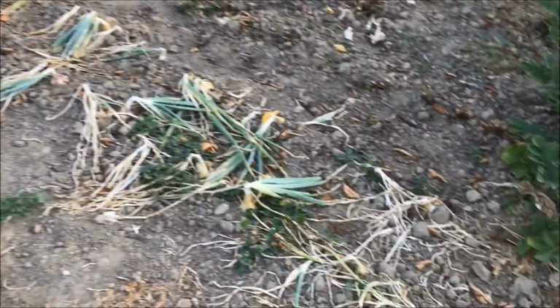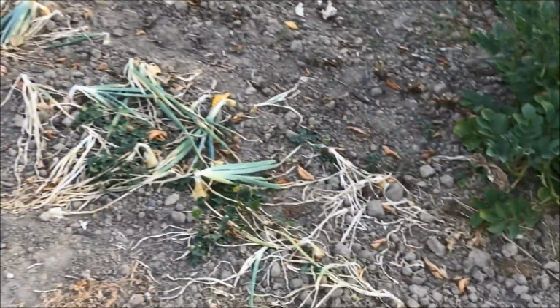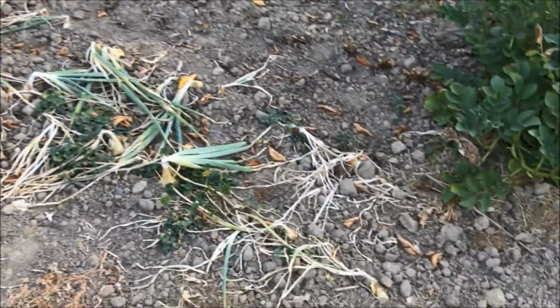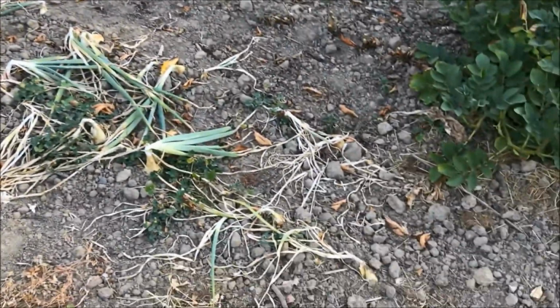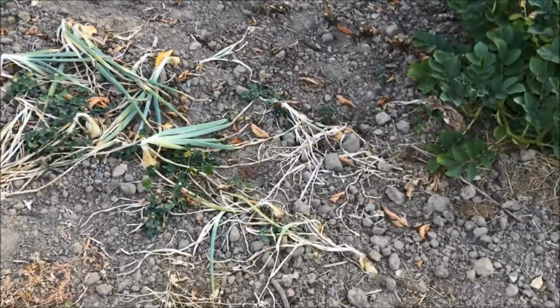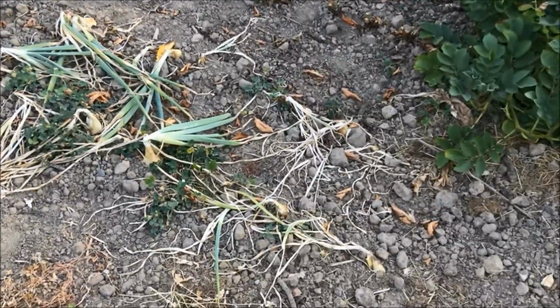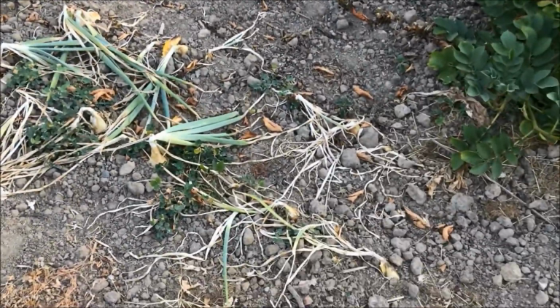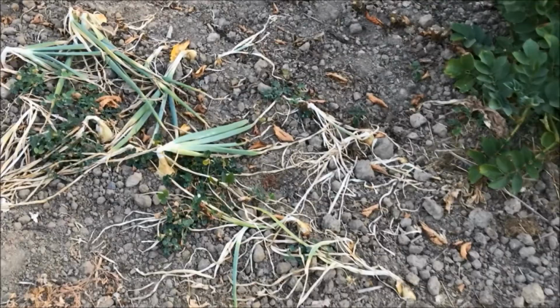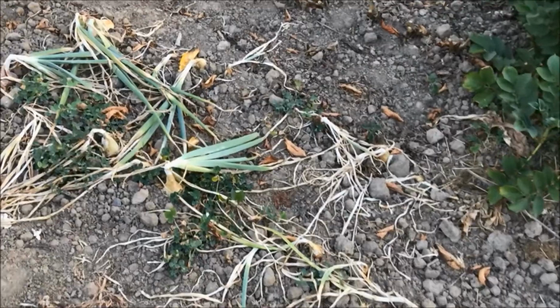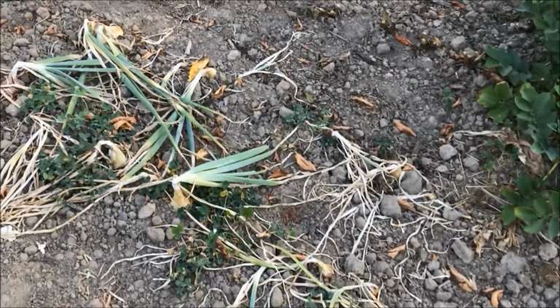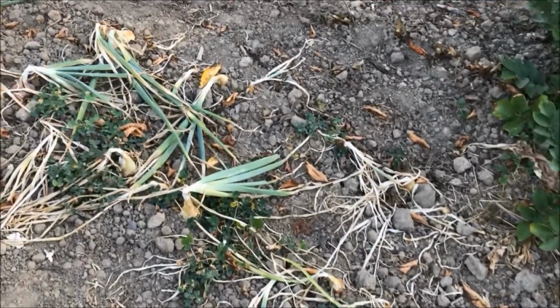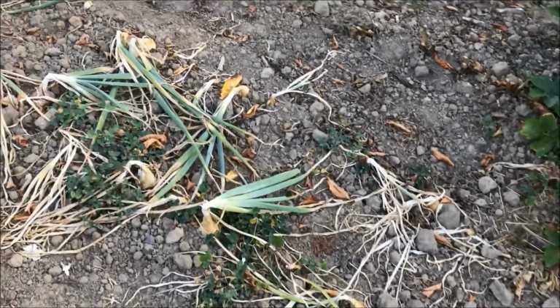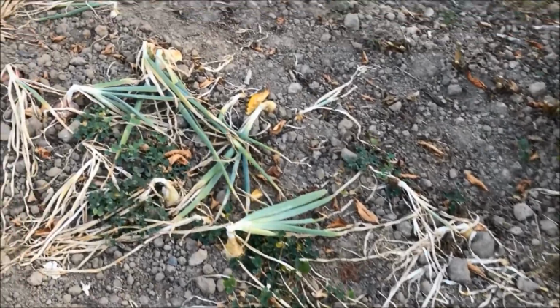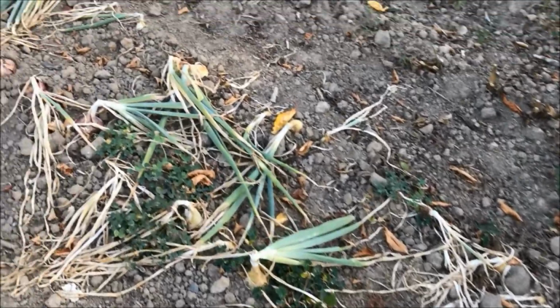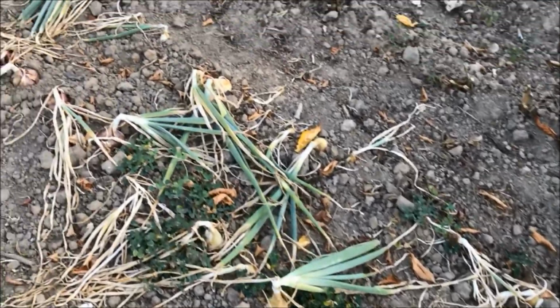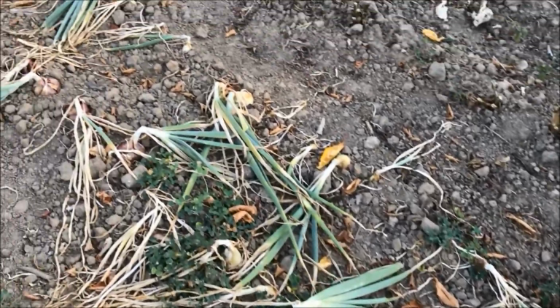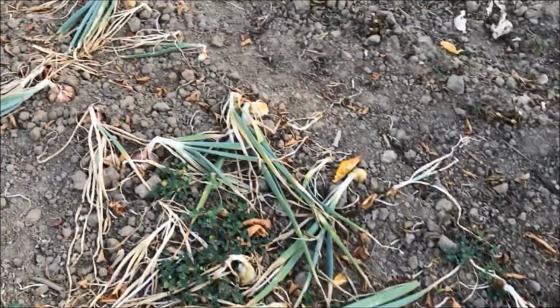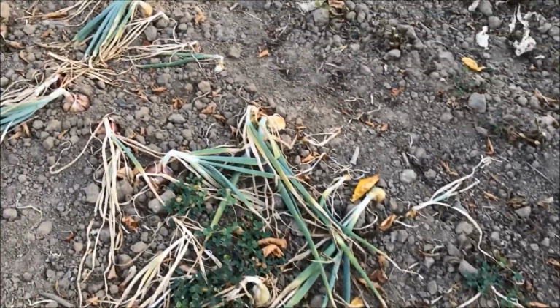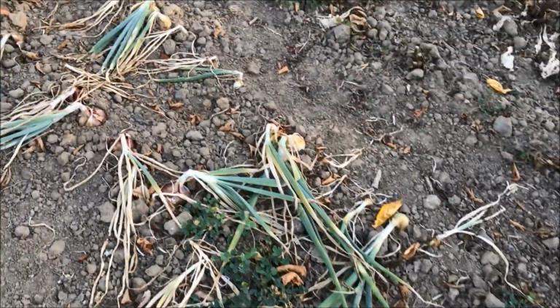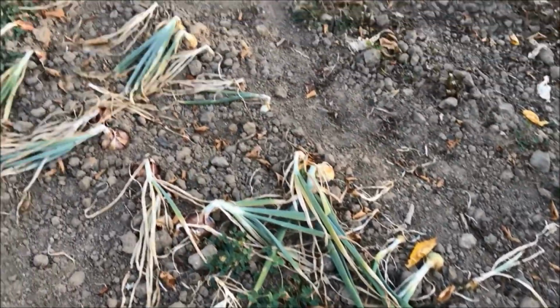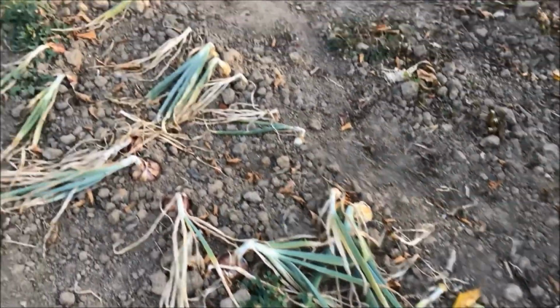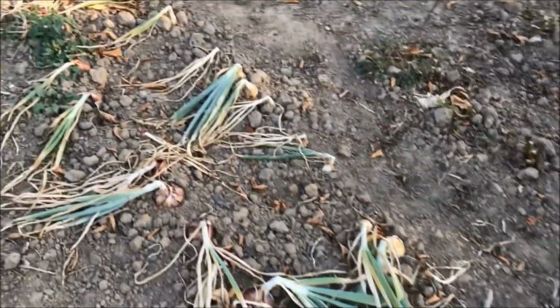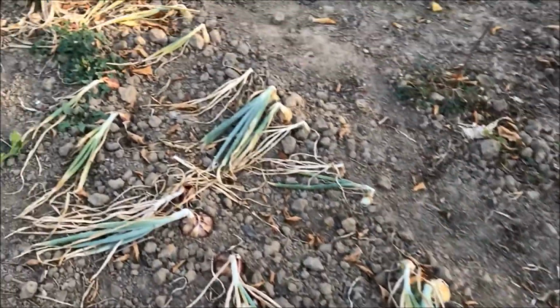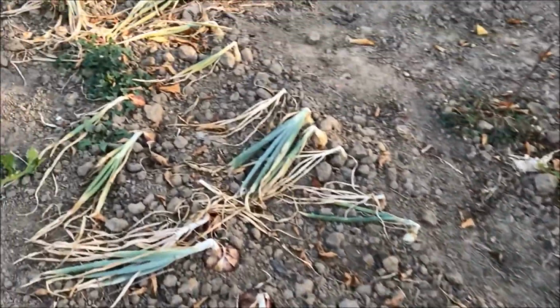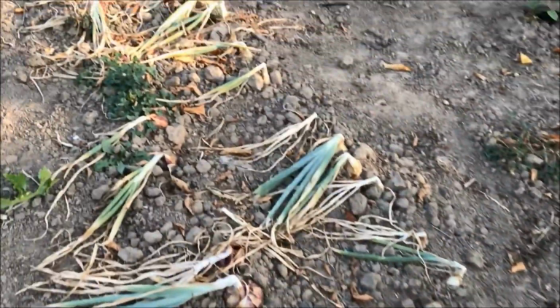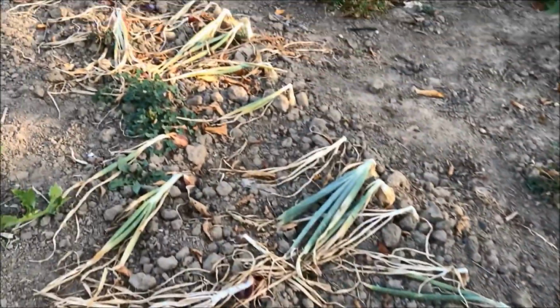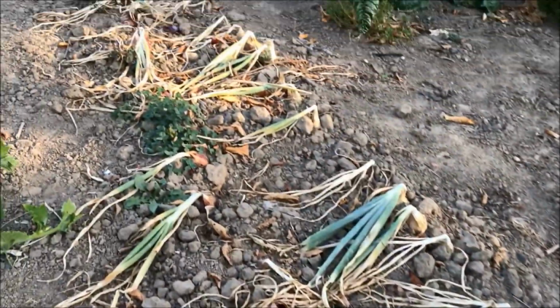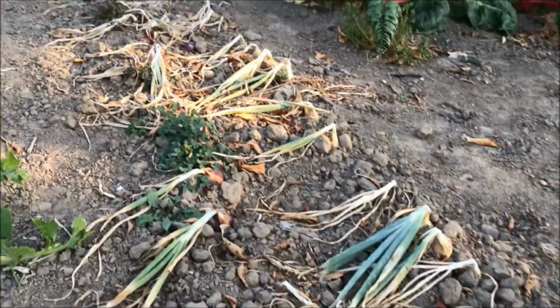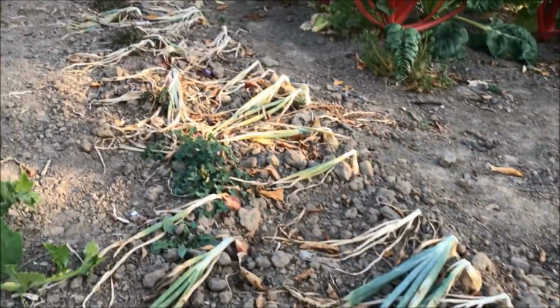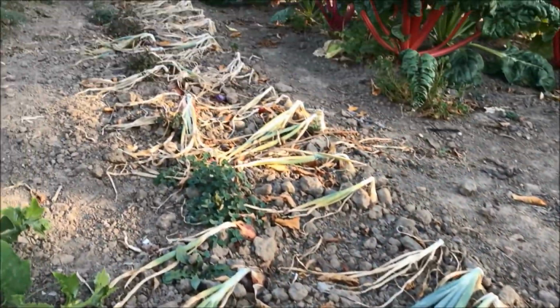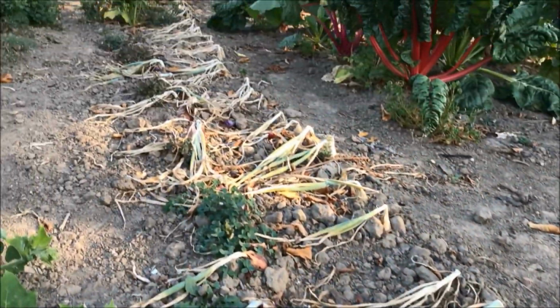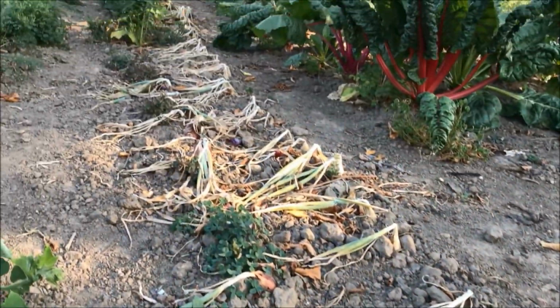Here we have our onions that are ready for harvest because all of the leaves have fallen down.